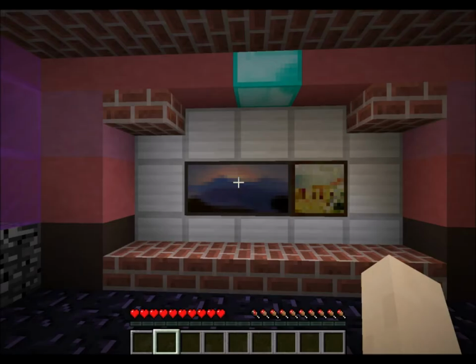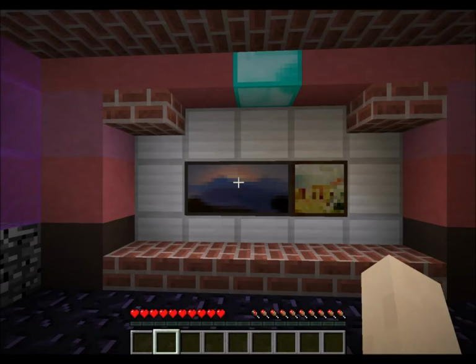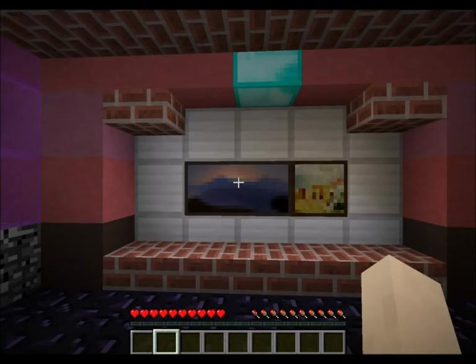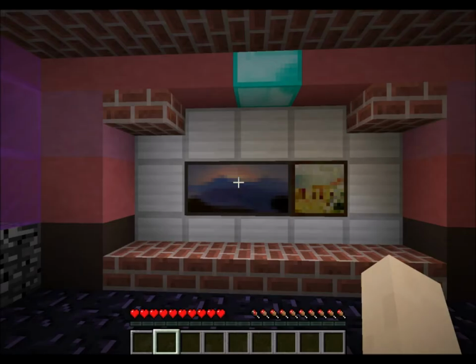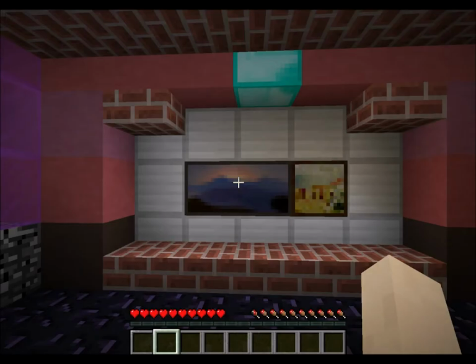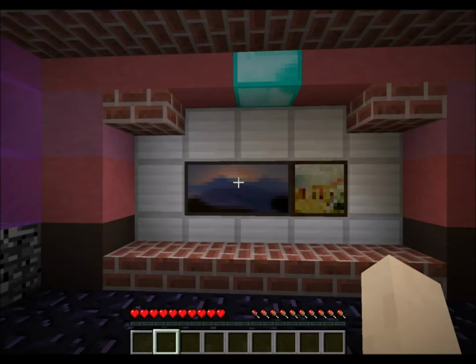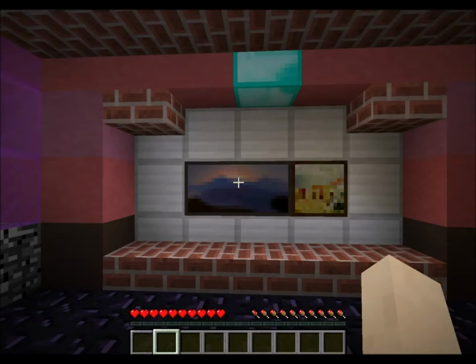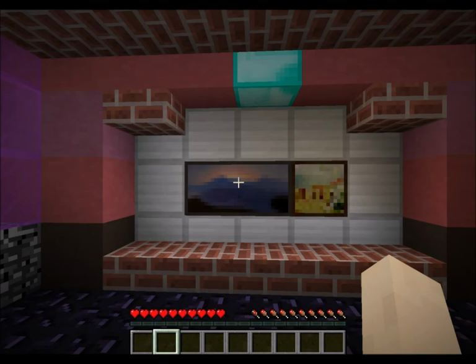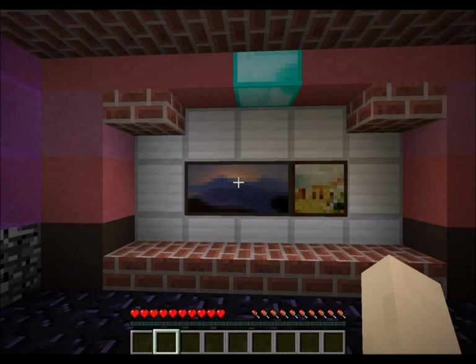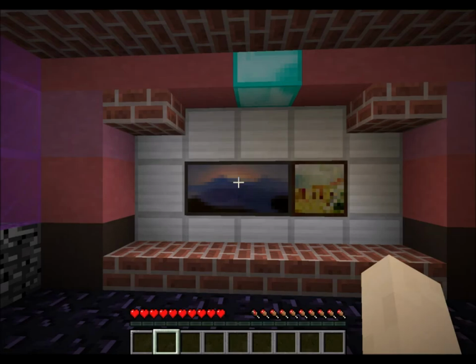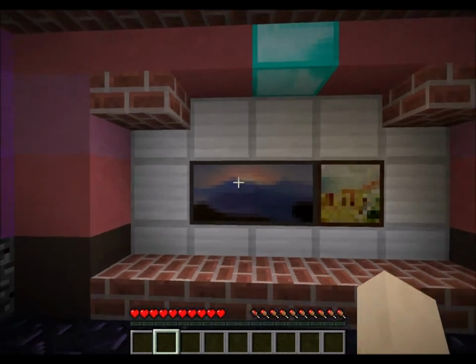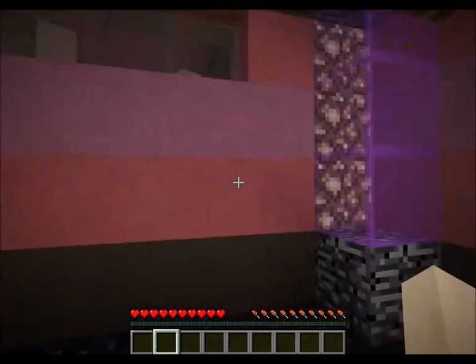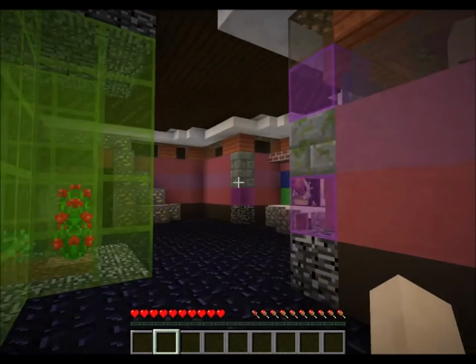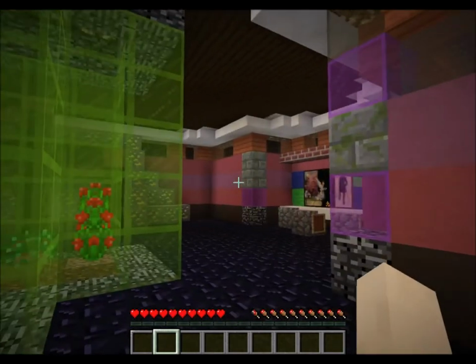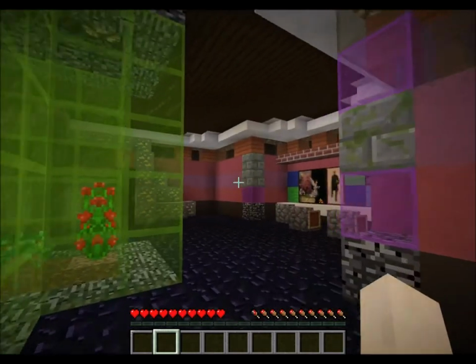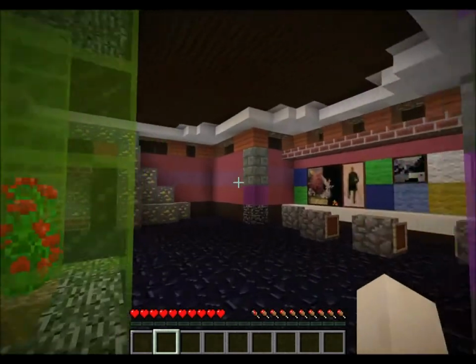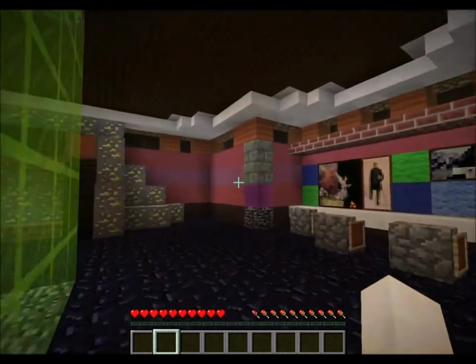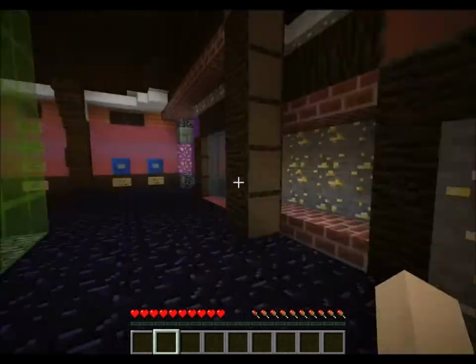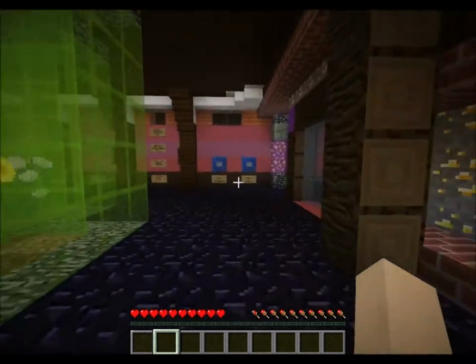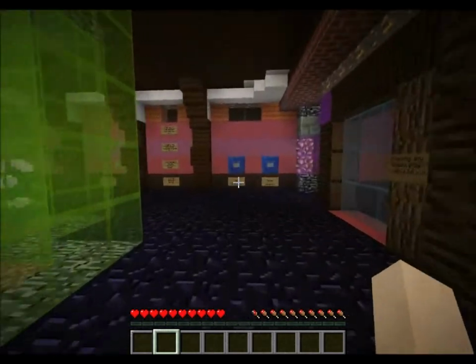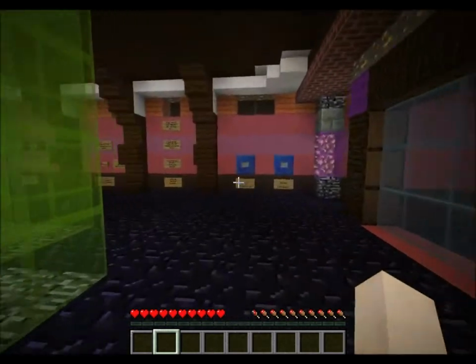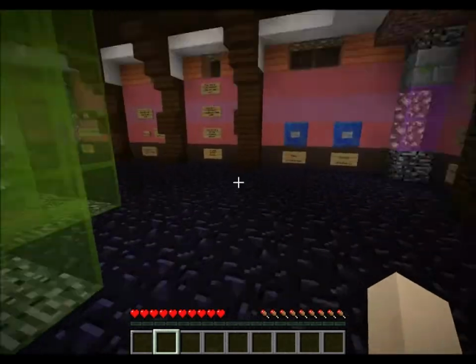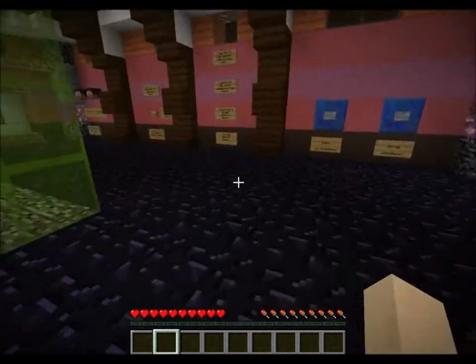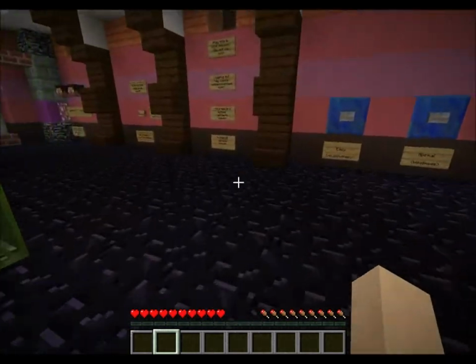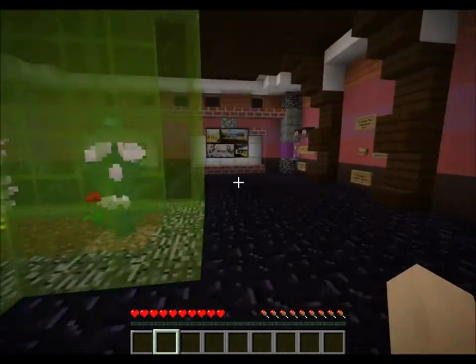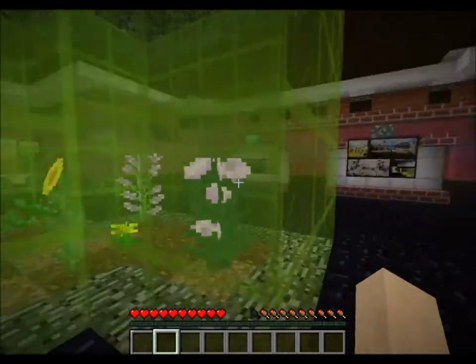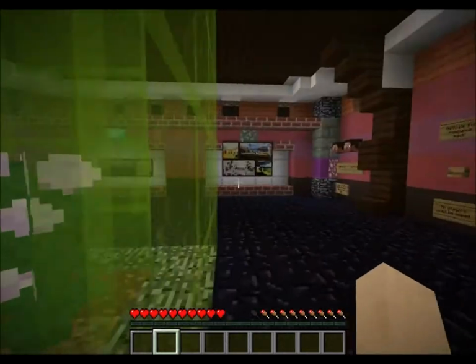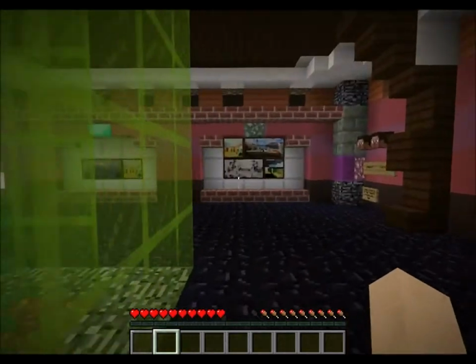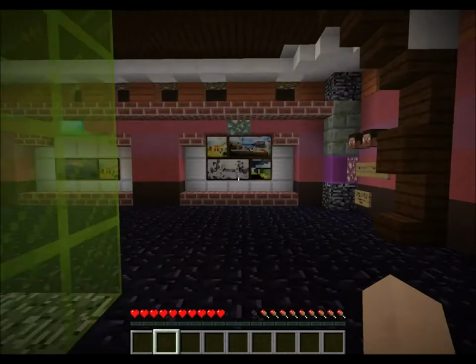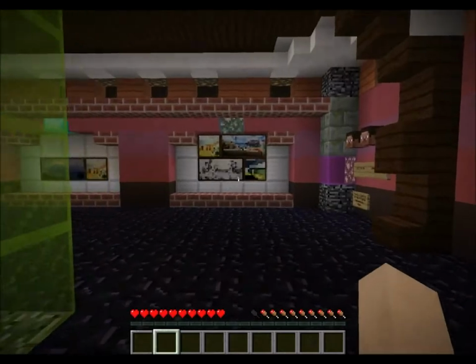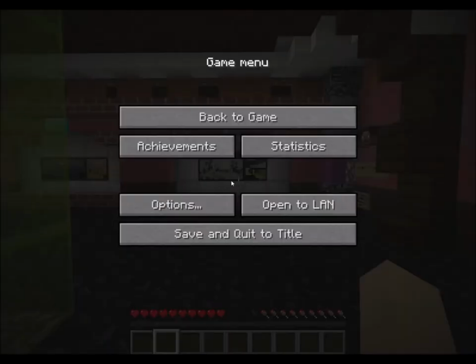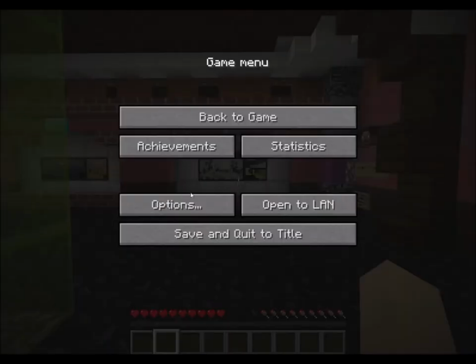Hello everyone, it's Crypto. Today we're going to be playing on a Minecraft adventure map called Dark Matter. I need a resource pack, which is why this room looks a little funky. Let's load it in now.